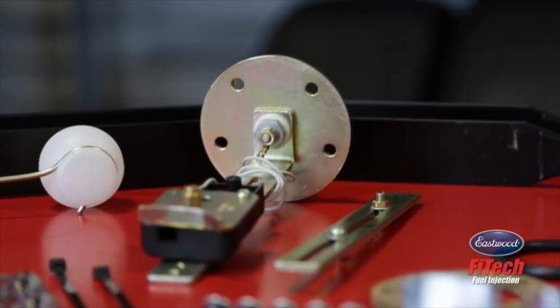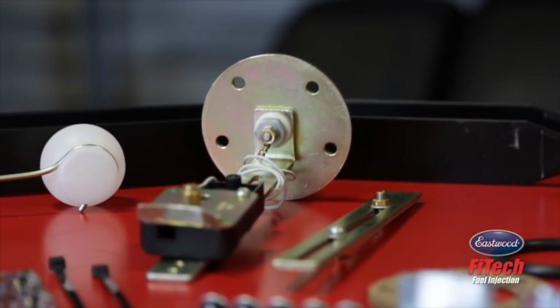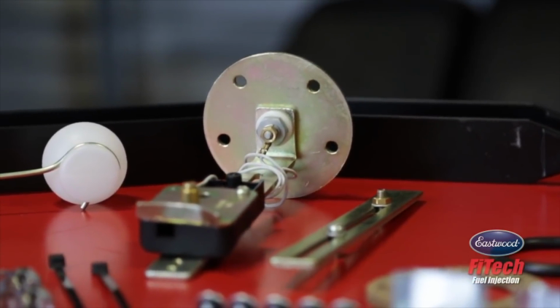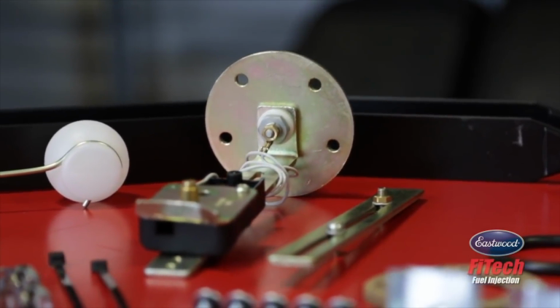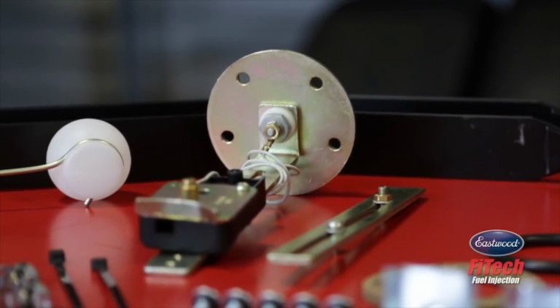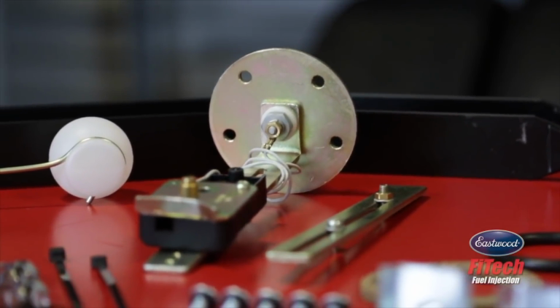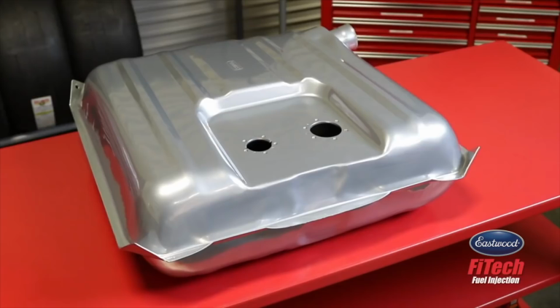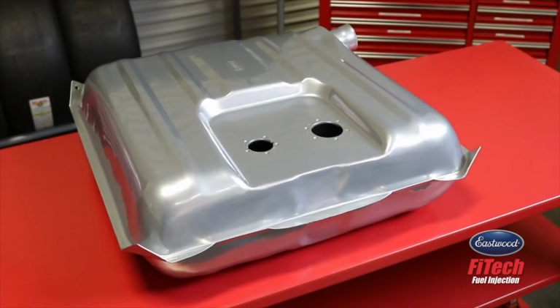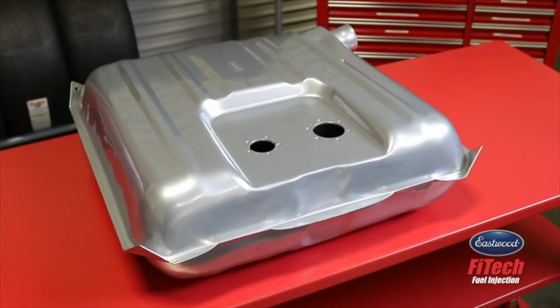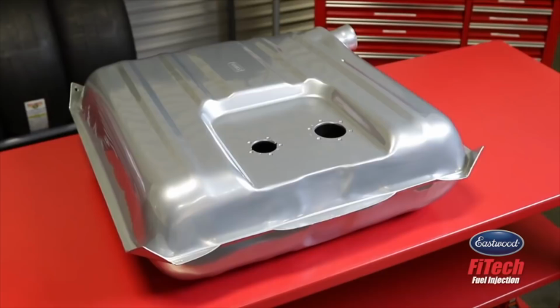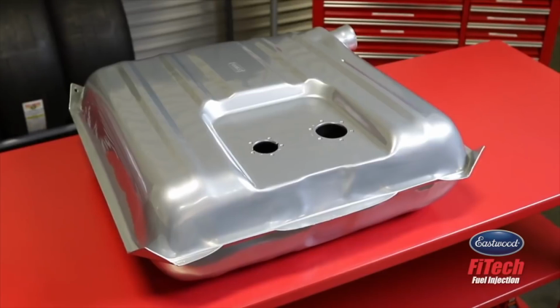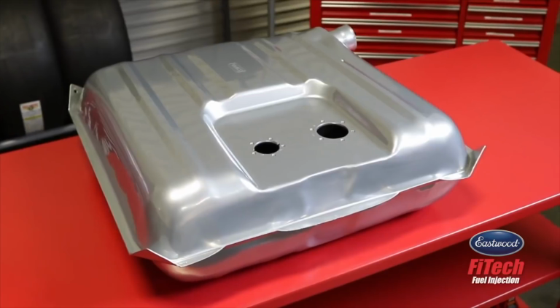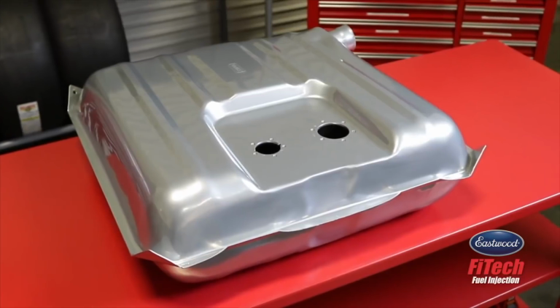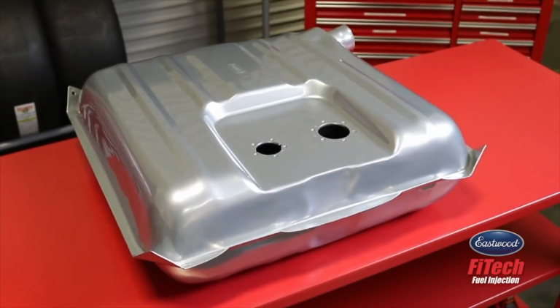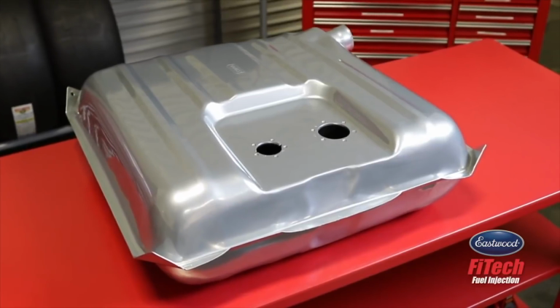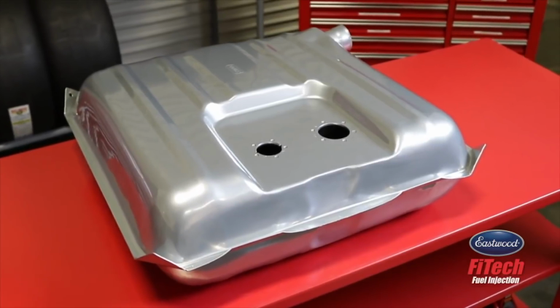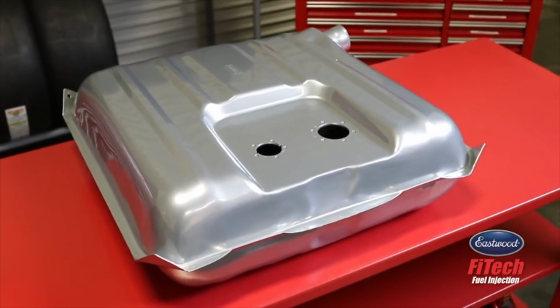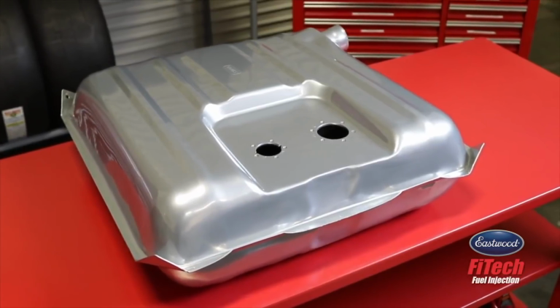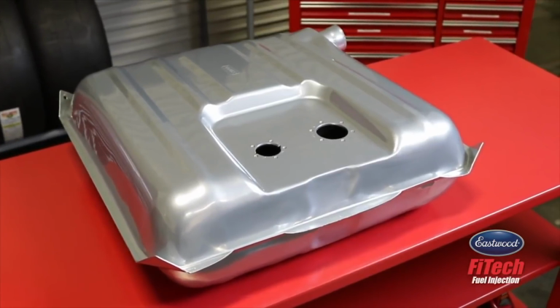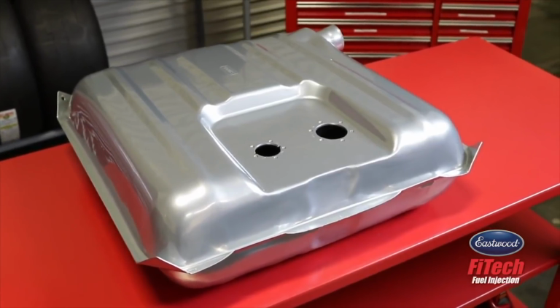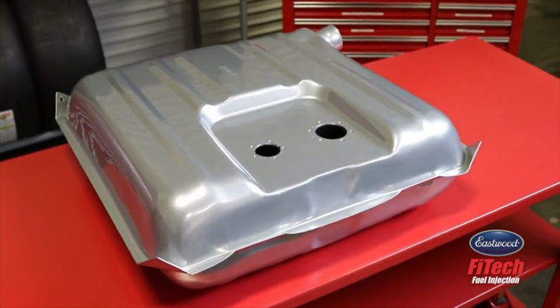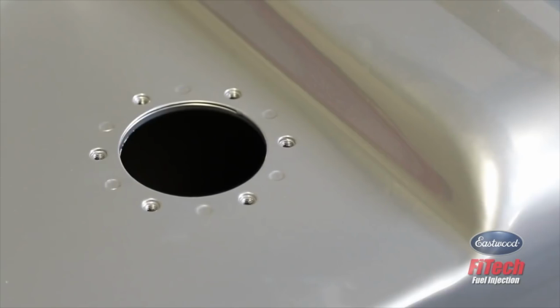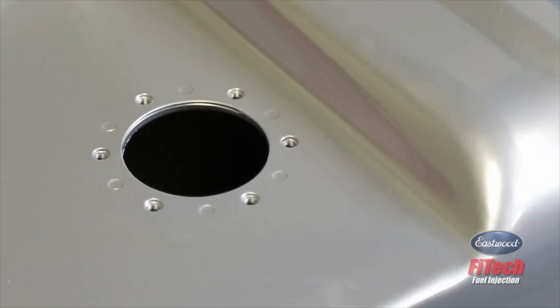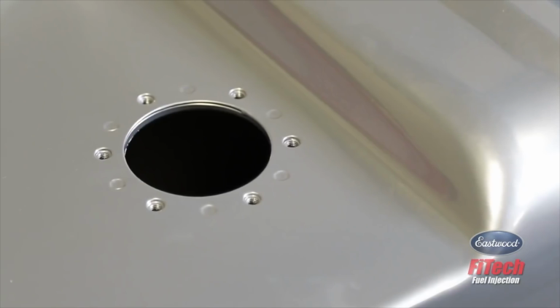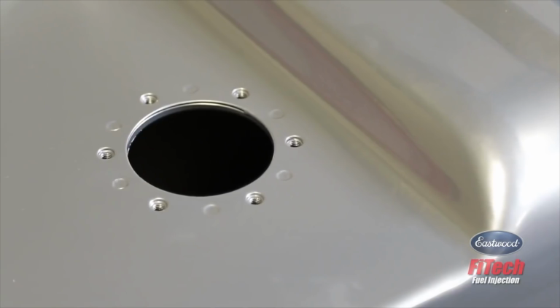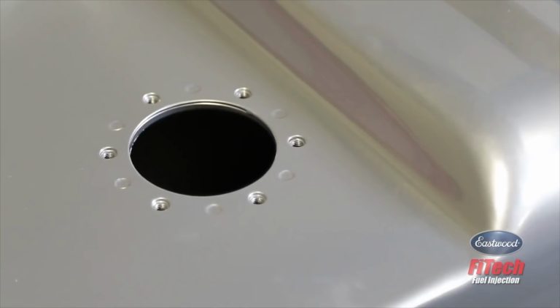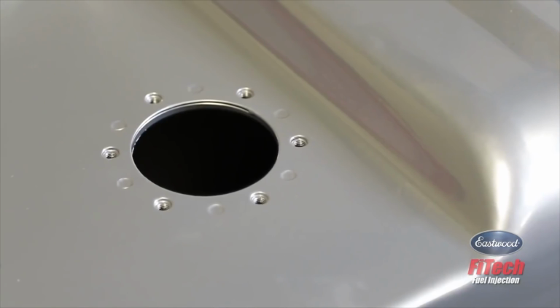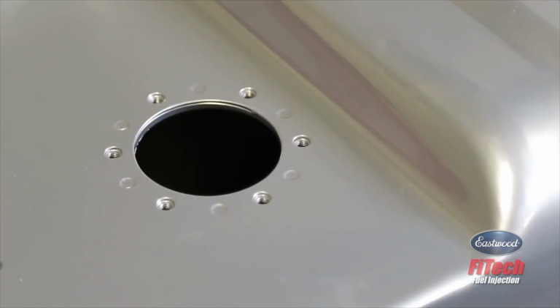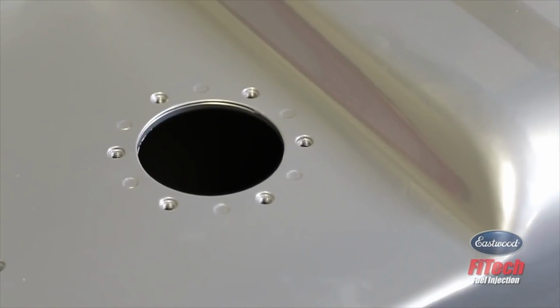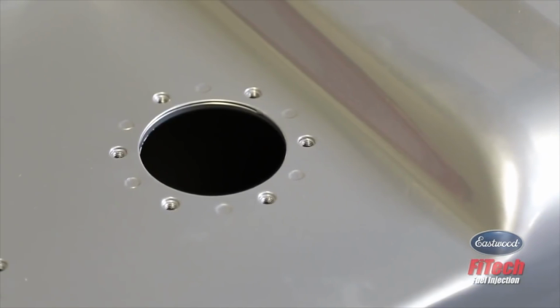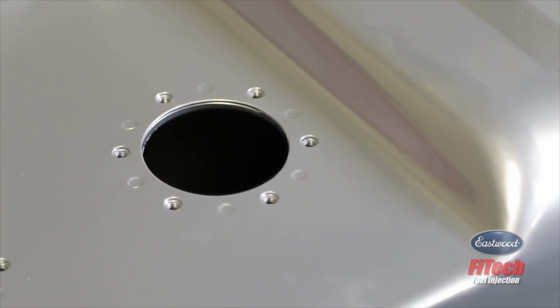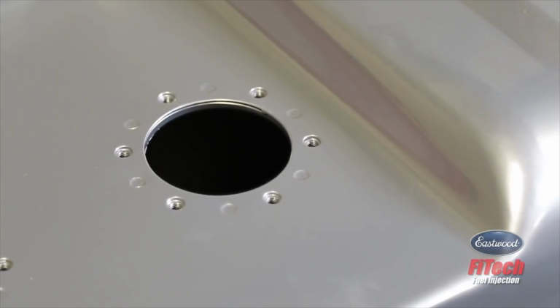Best part — you don't need to drill, cut, or use that old can that your vehicle has been lugging around.